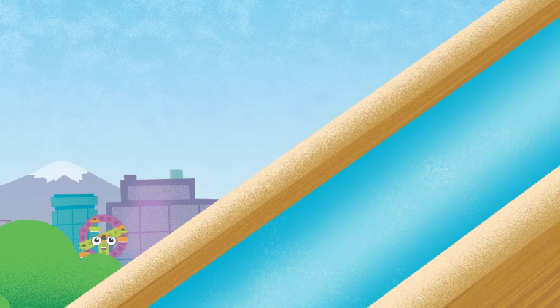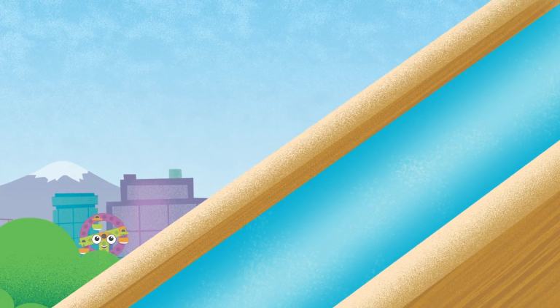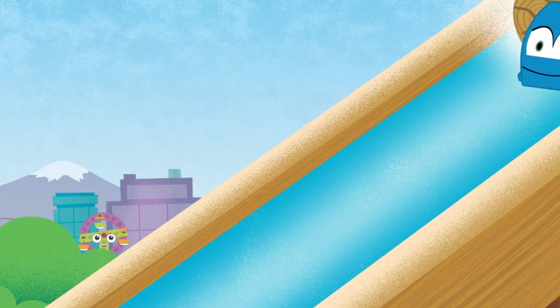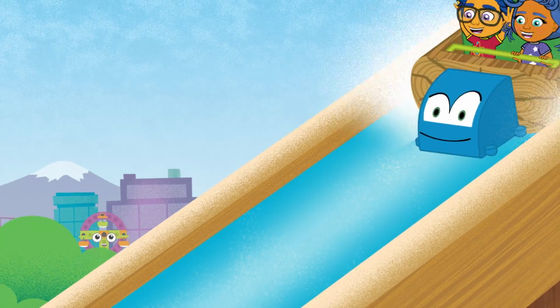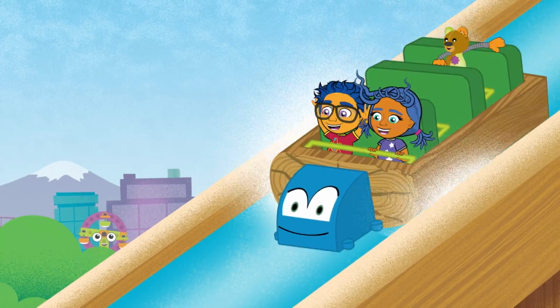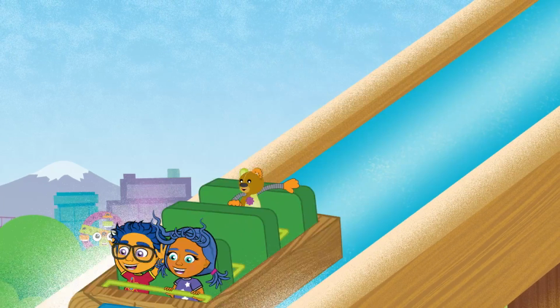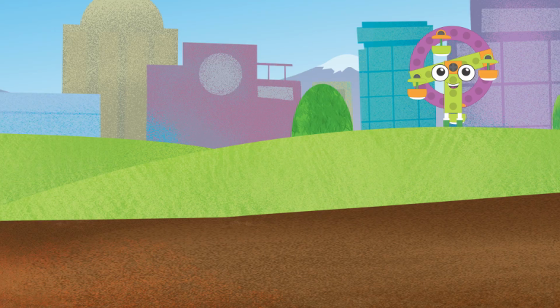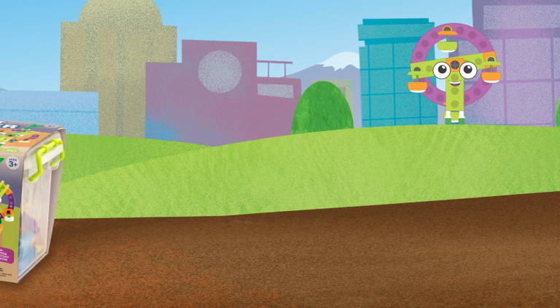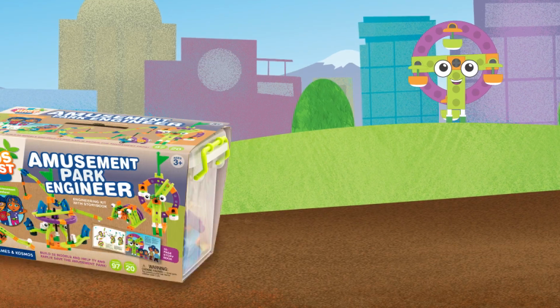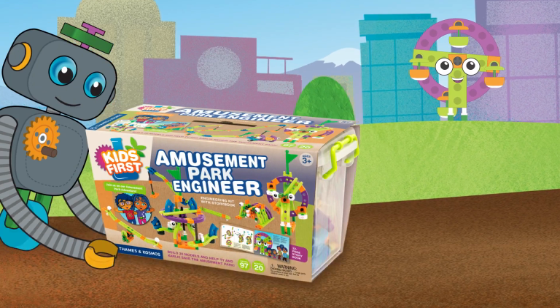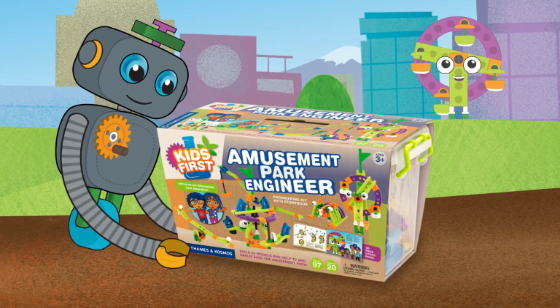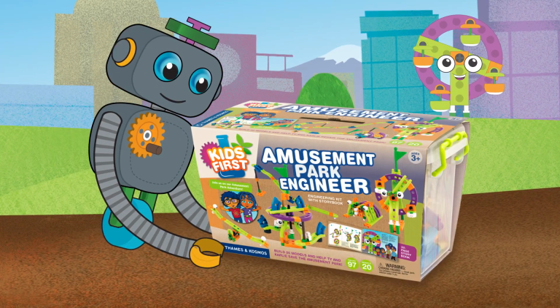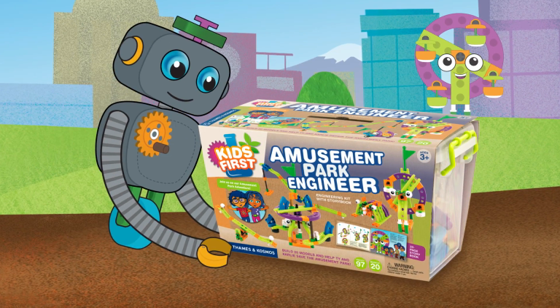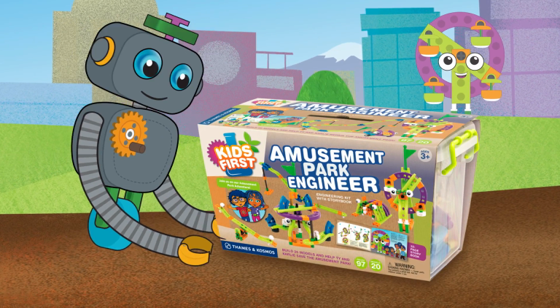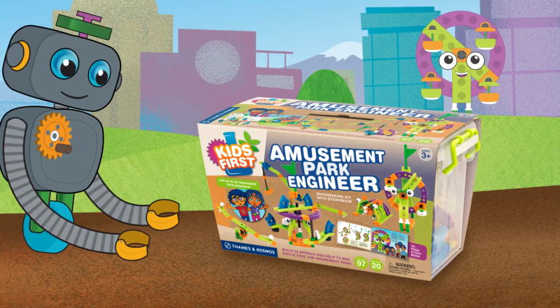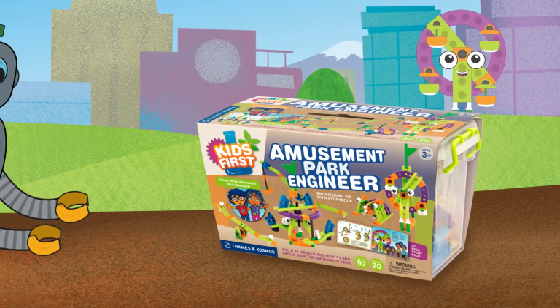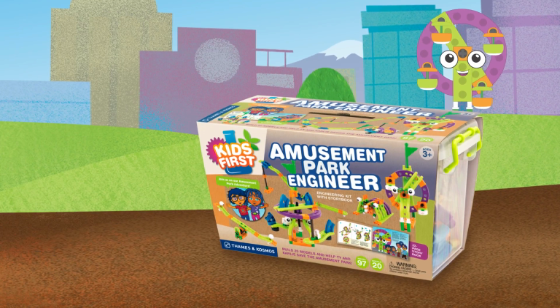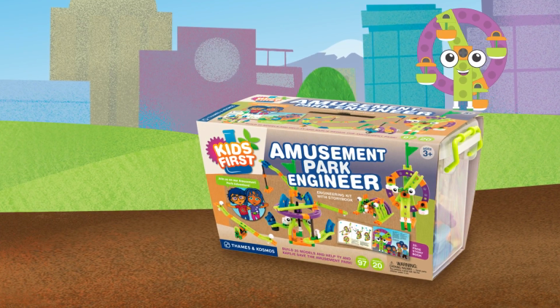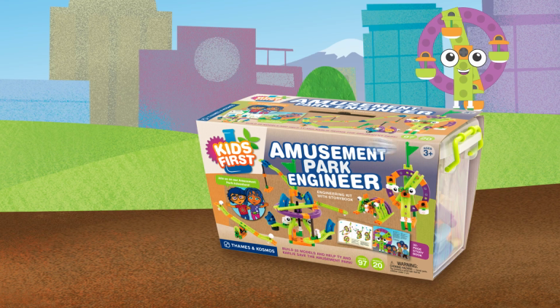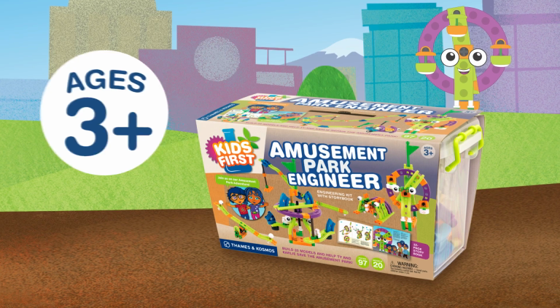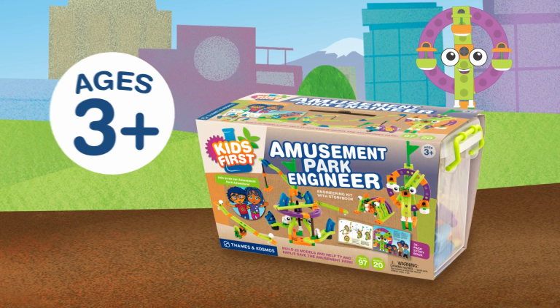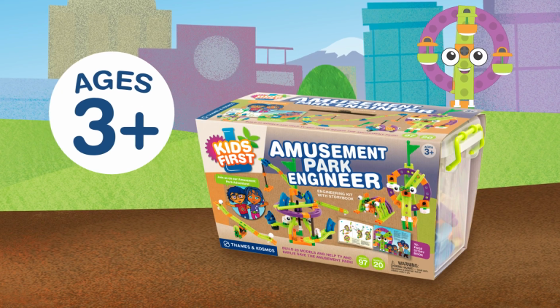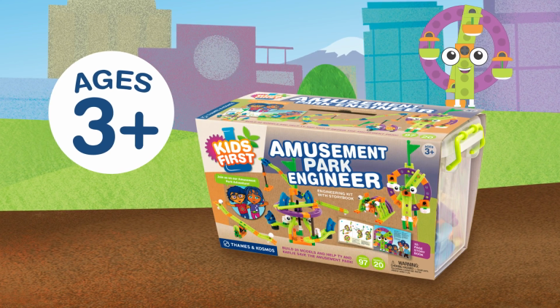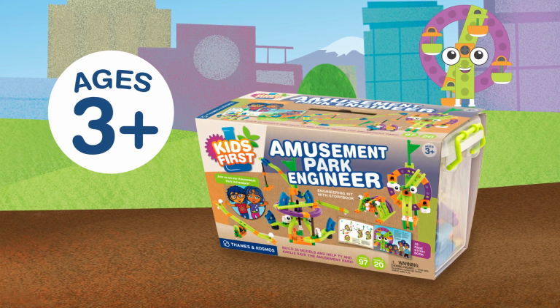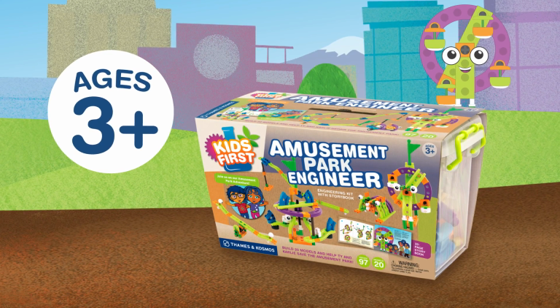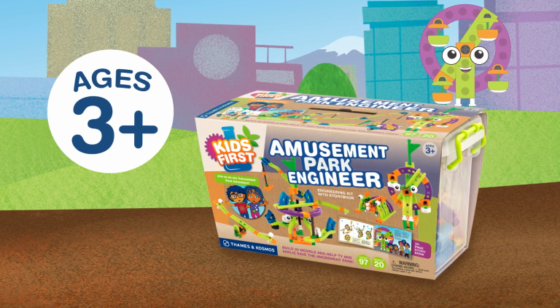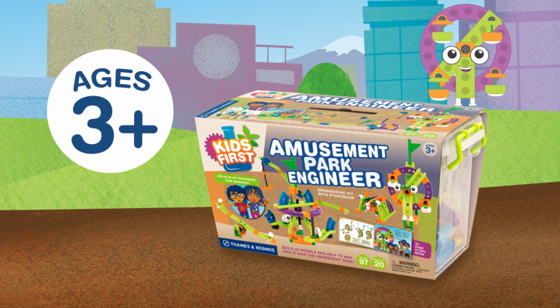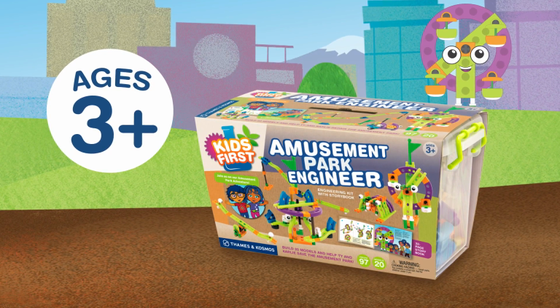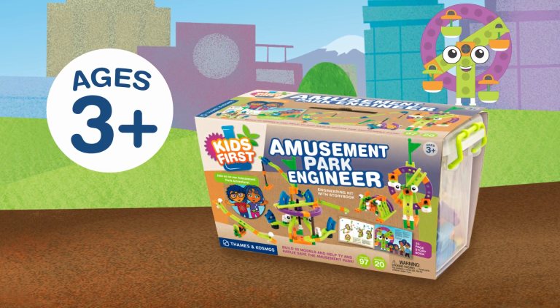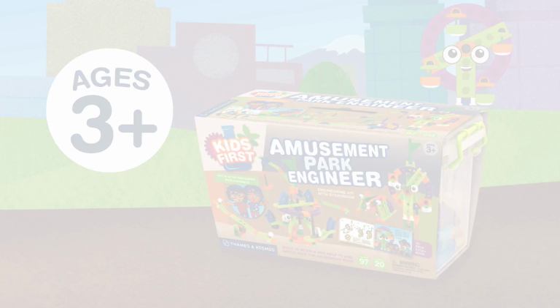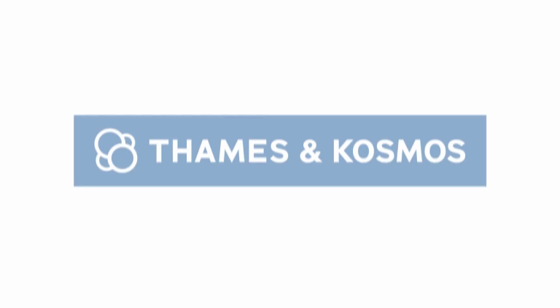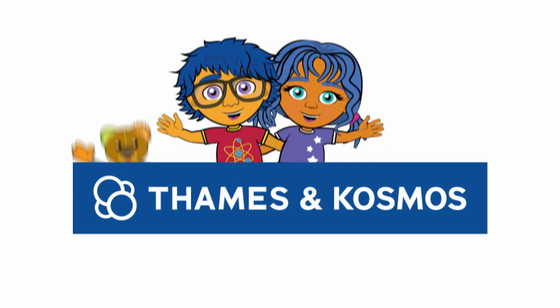Come along for the ride with Kids First Amusement Park Engineer. Ages 3 and up, from Thames and Cosmos.